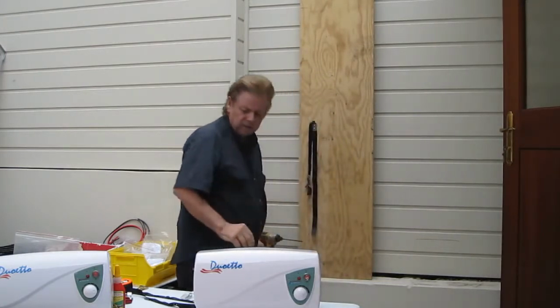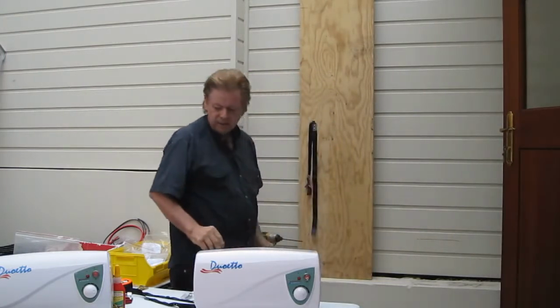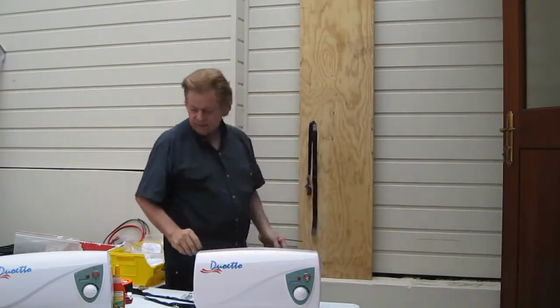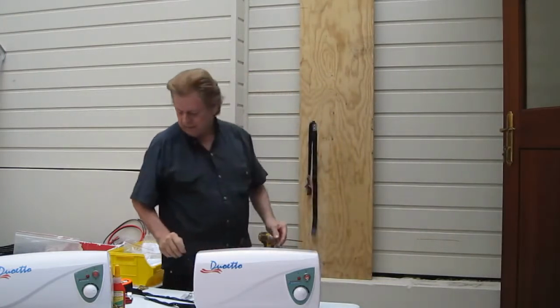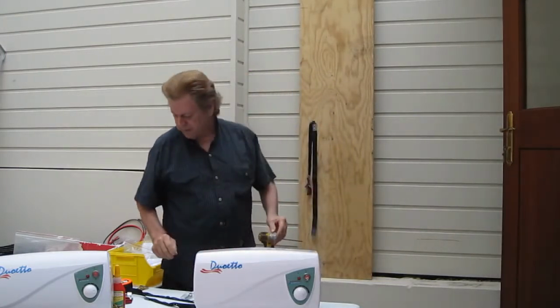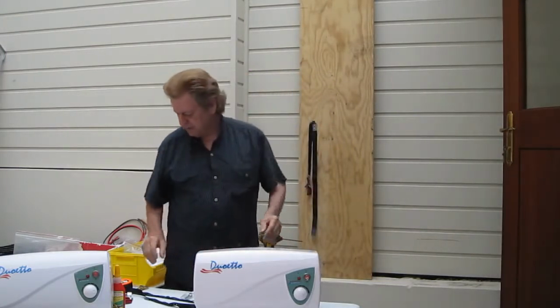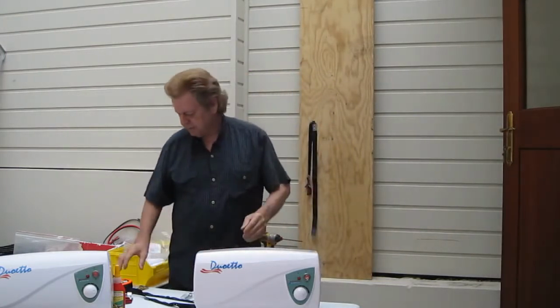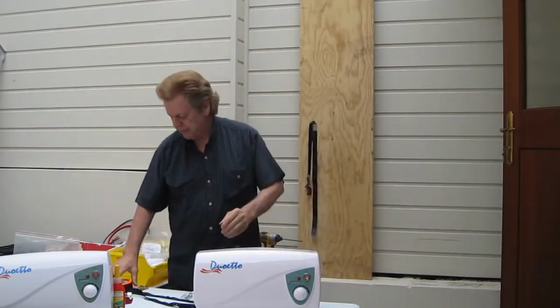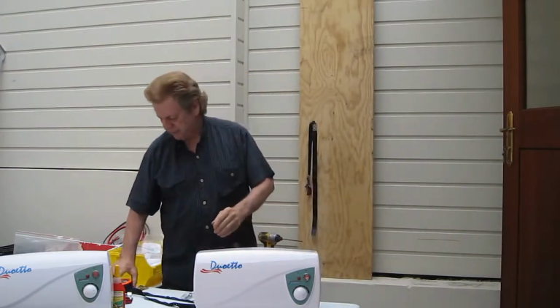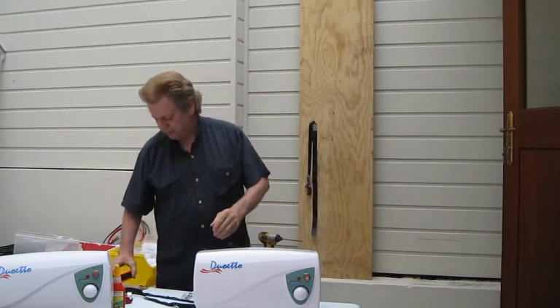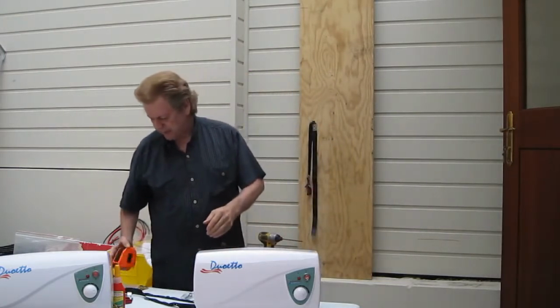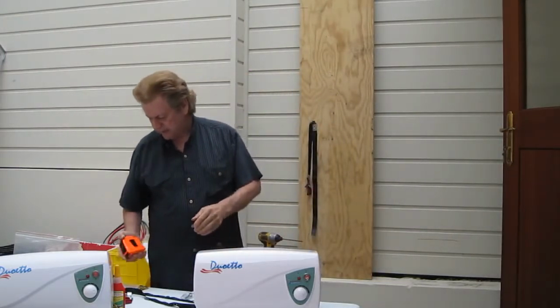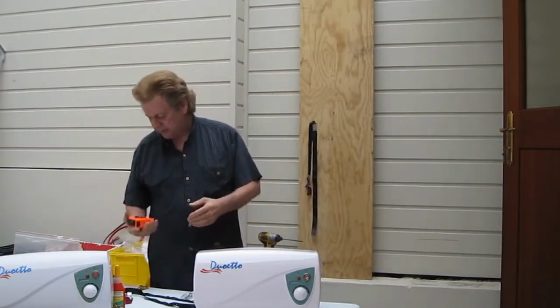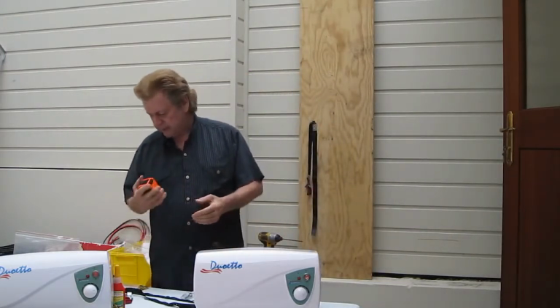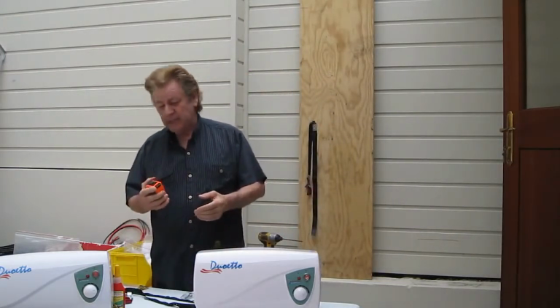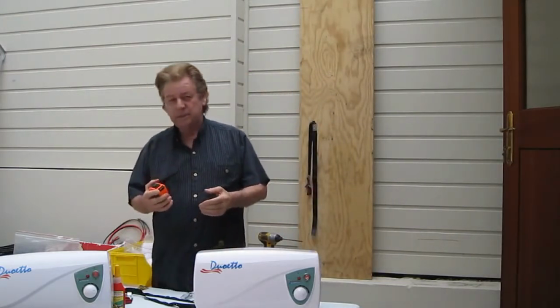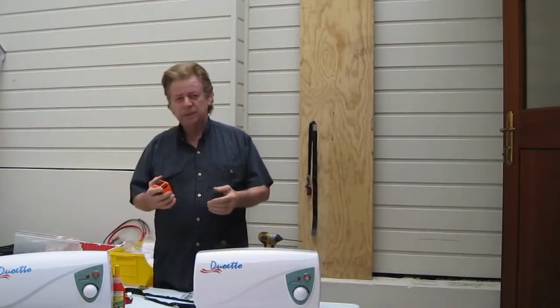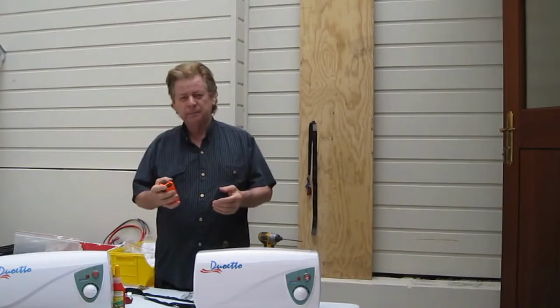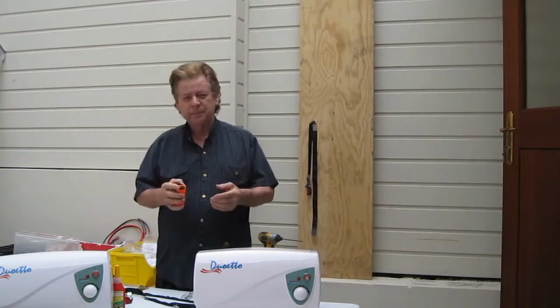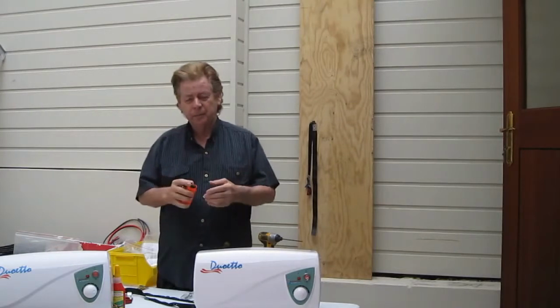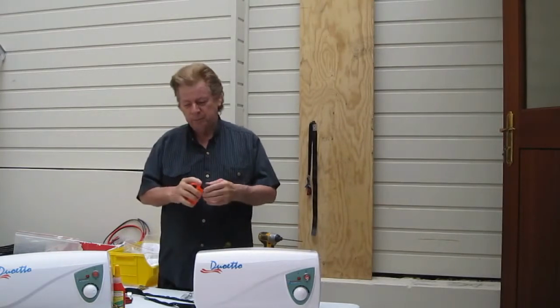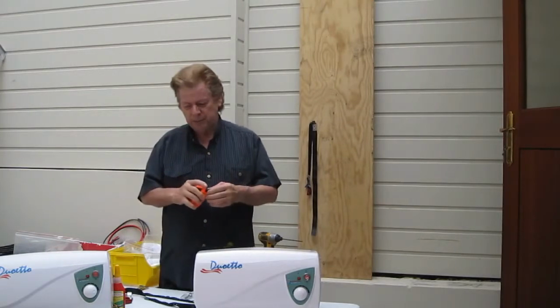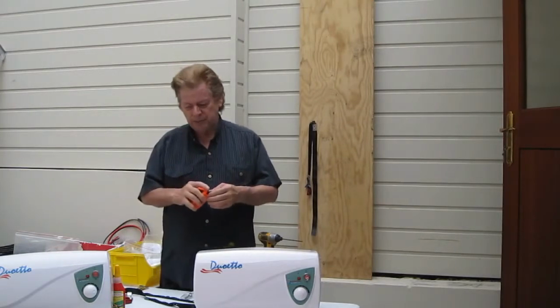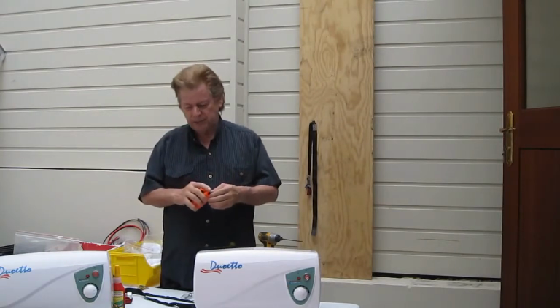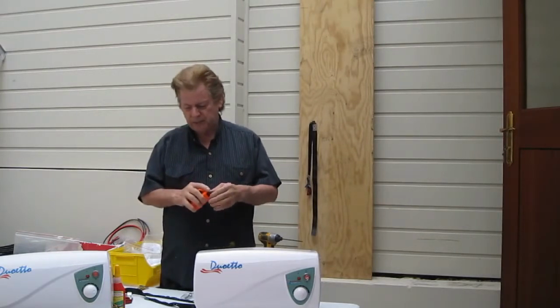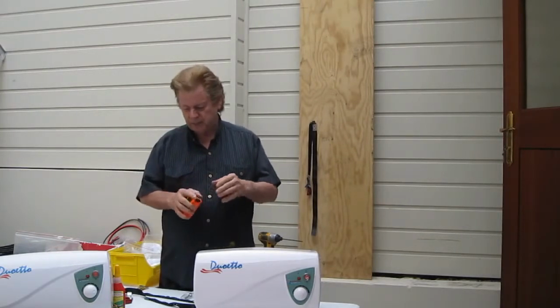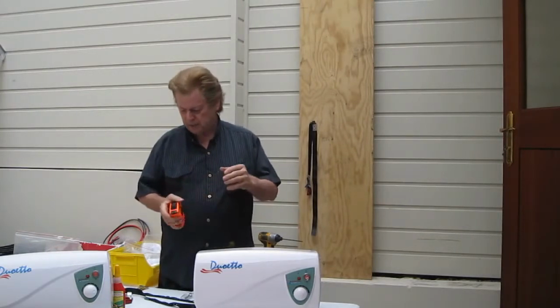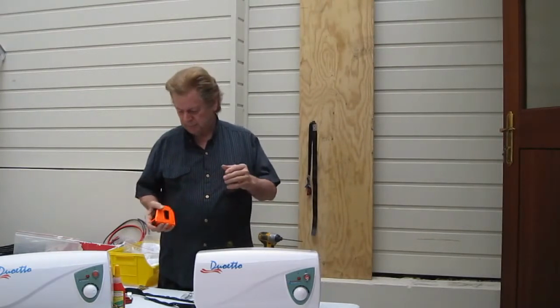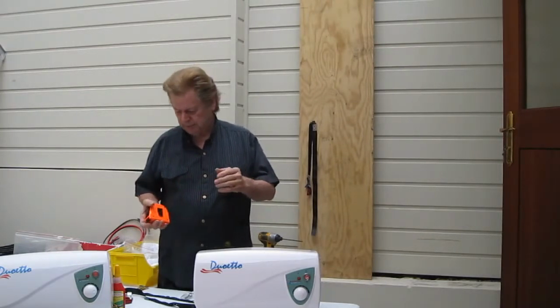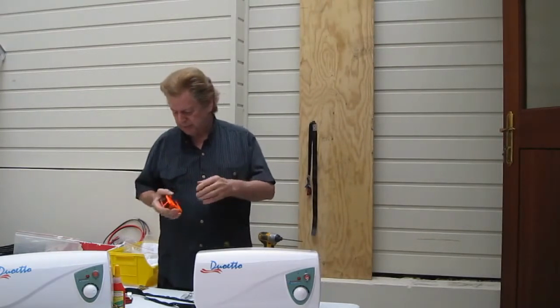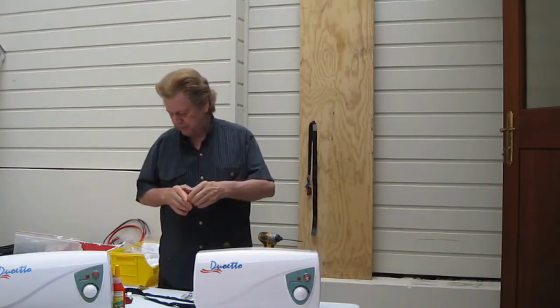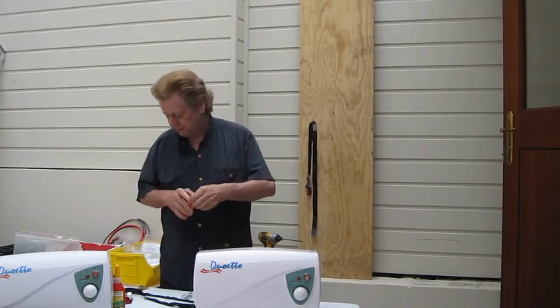Alright, that's the first part of the bracket. Now we get a tape measure and we'll measure the distance and put the next one on.